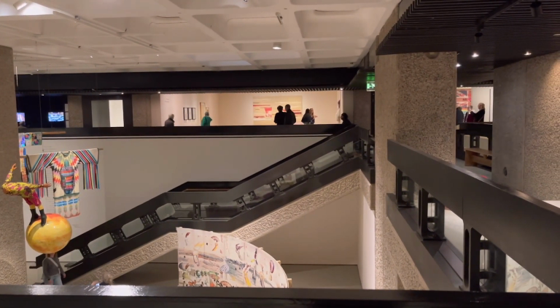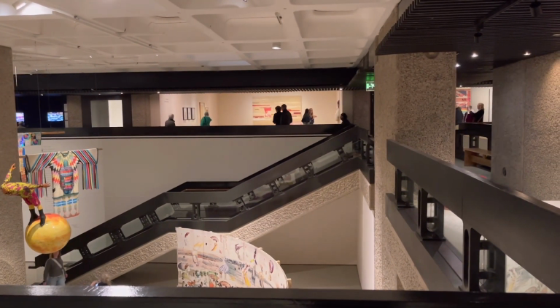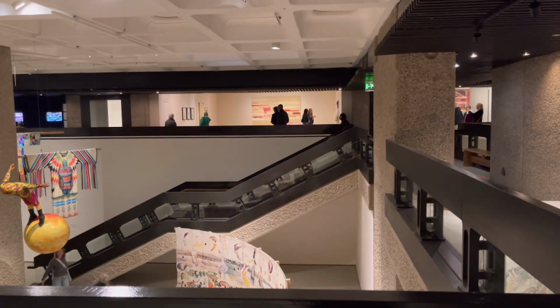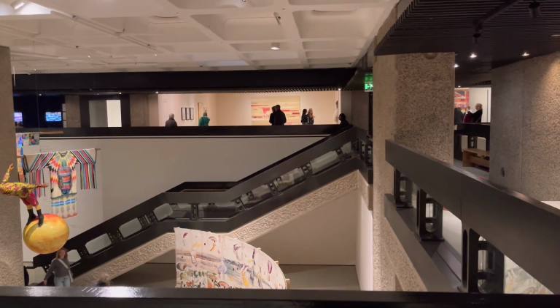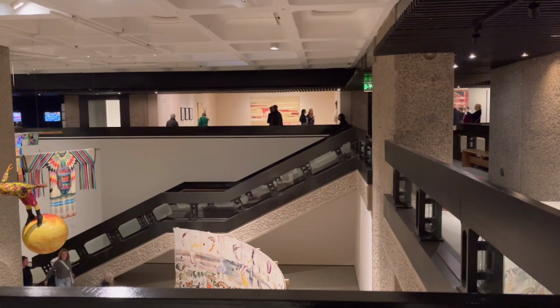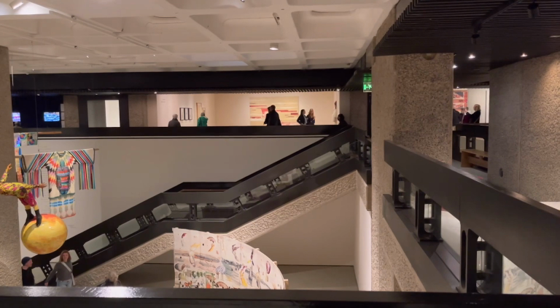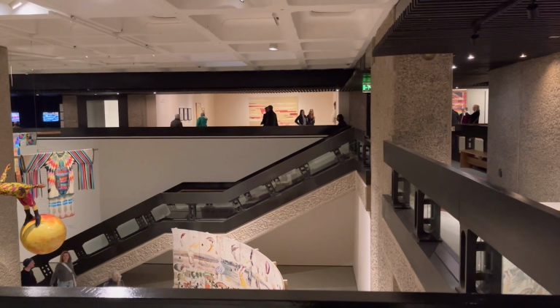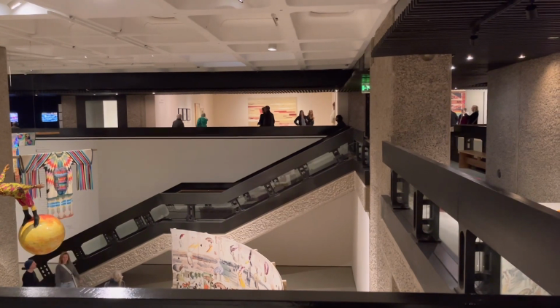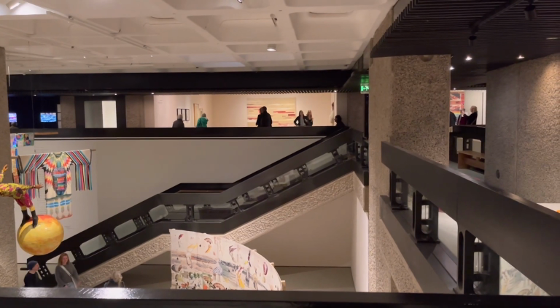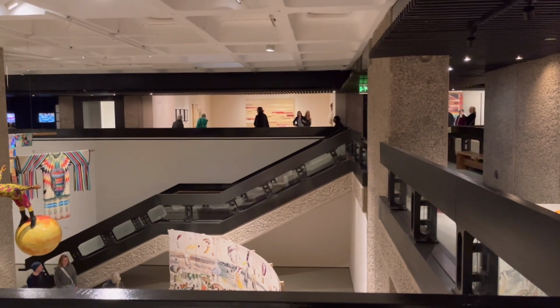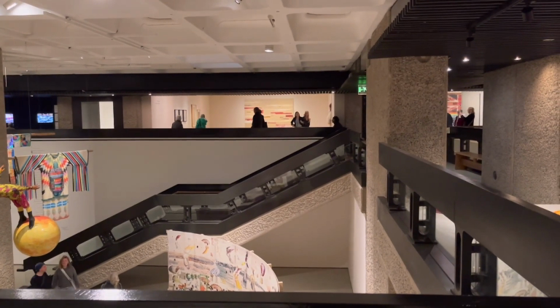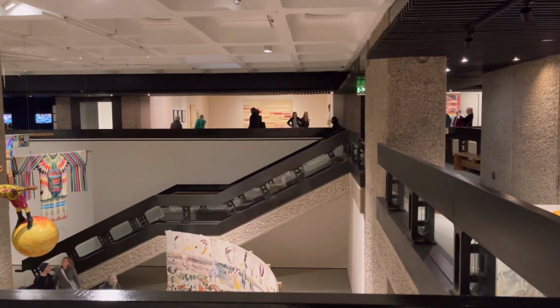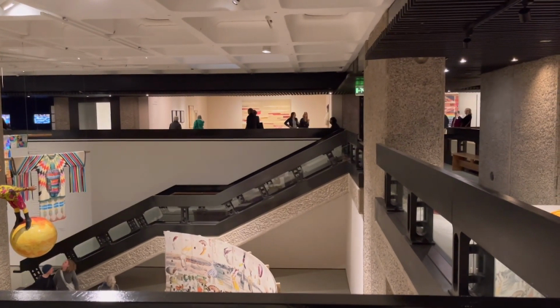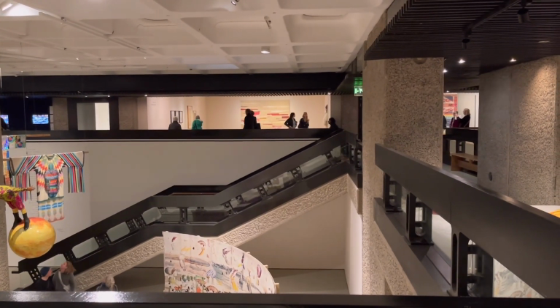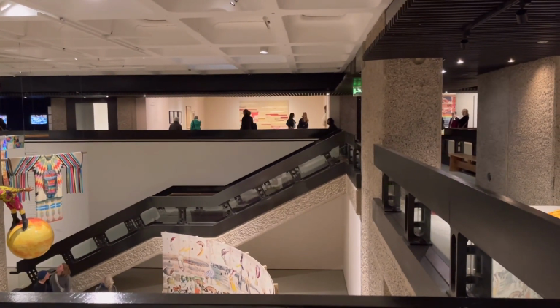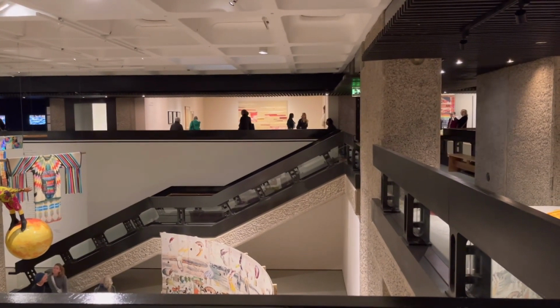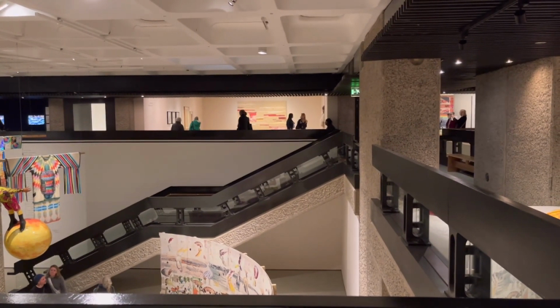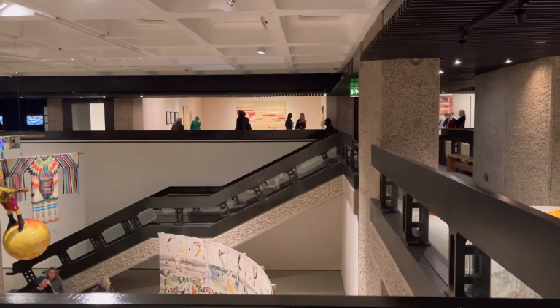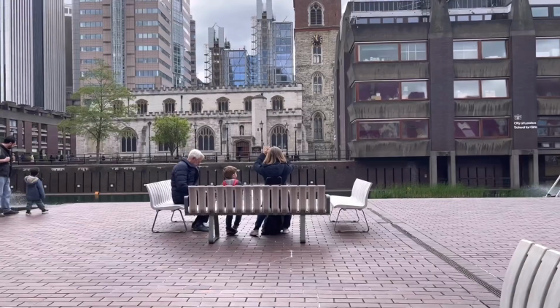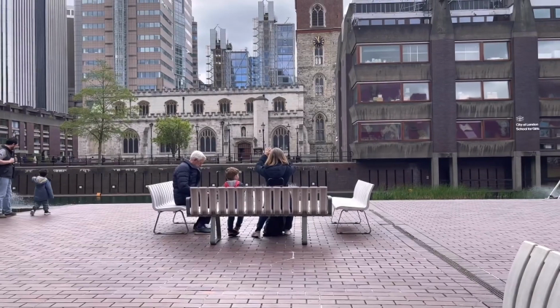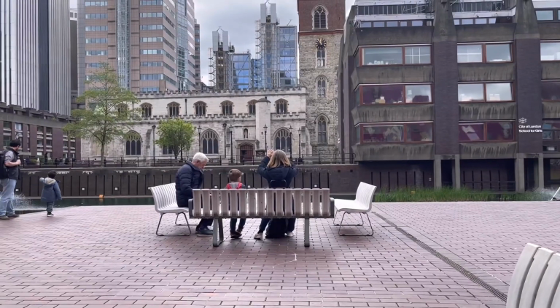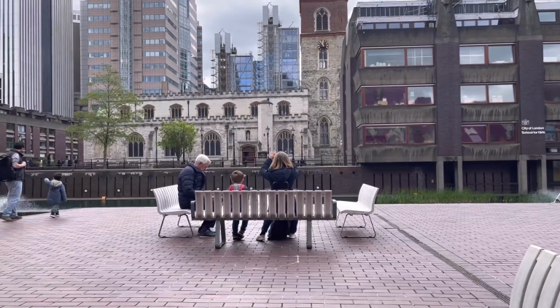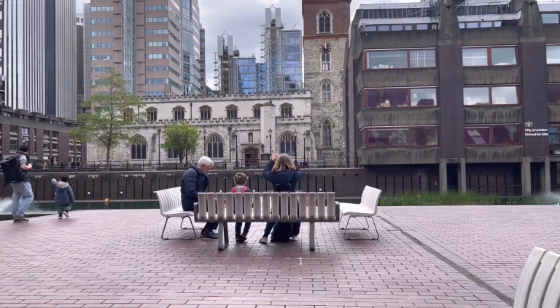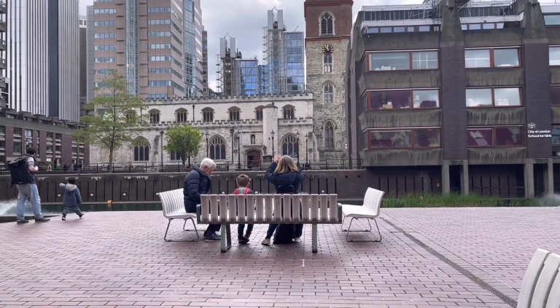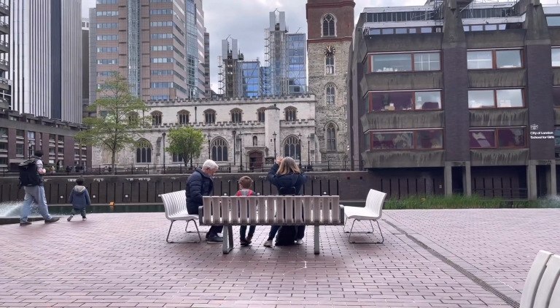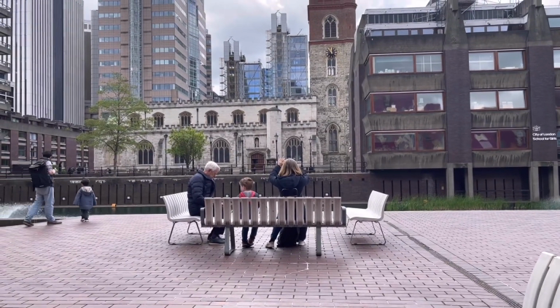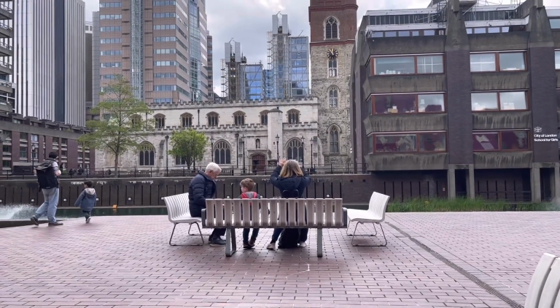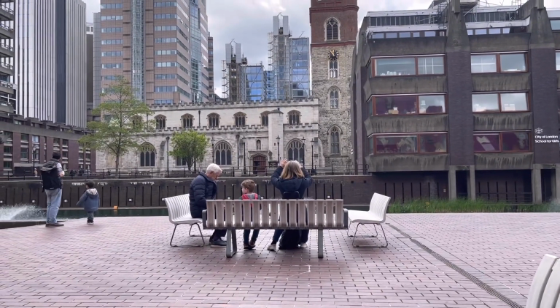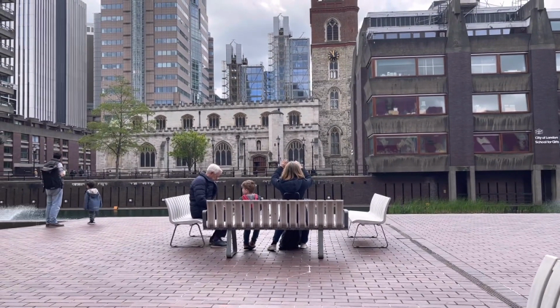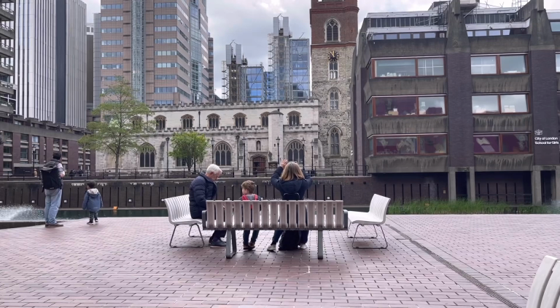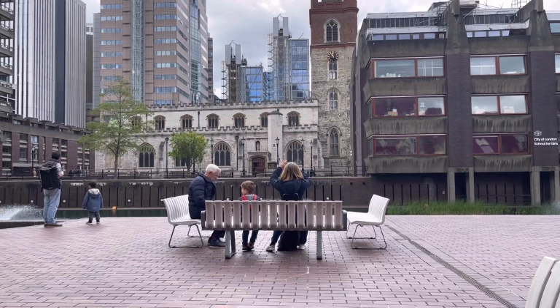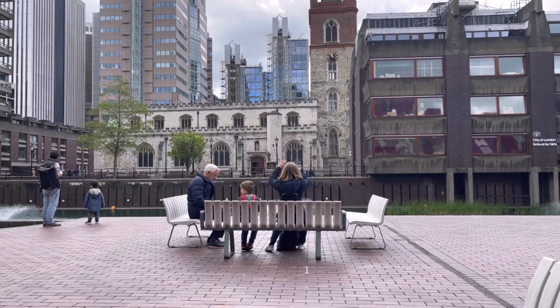But the exhibition was still great — I absolutely enjoyed it. And it was Dama's first time at the Barbican.